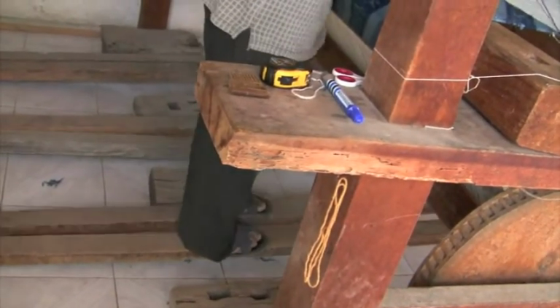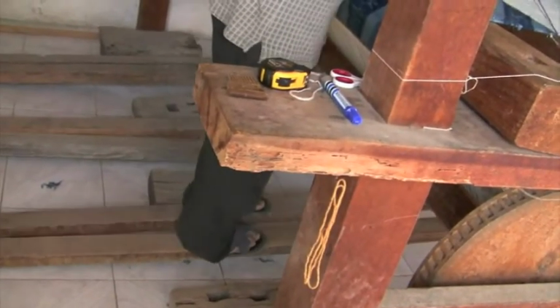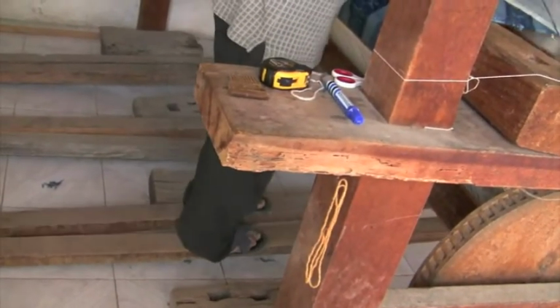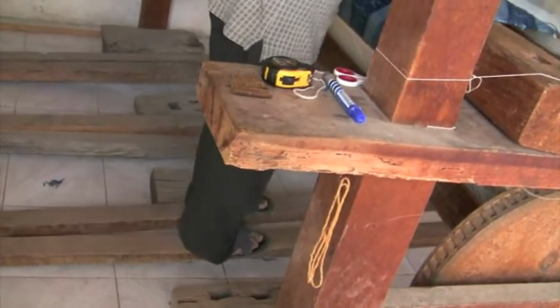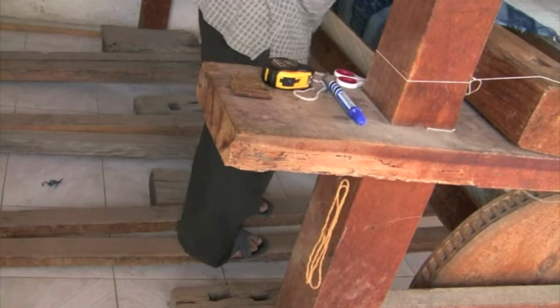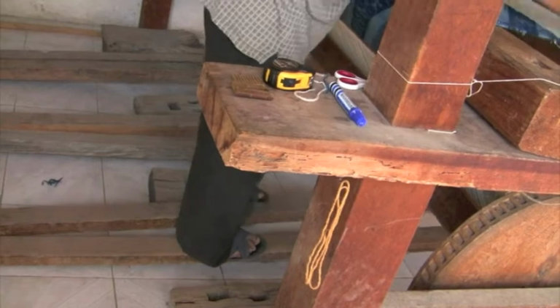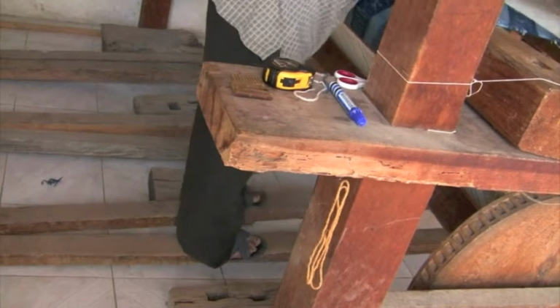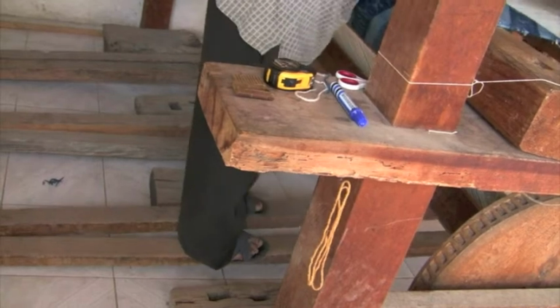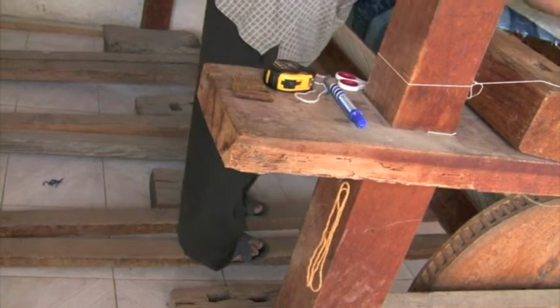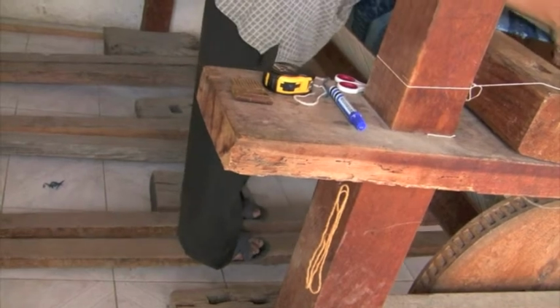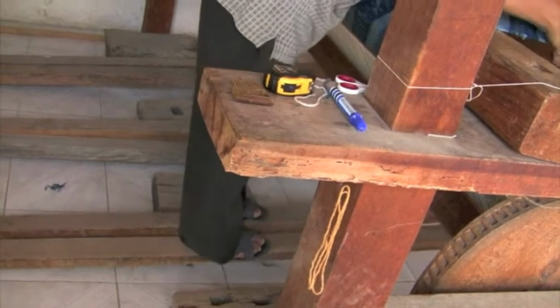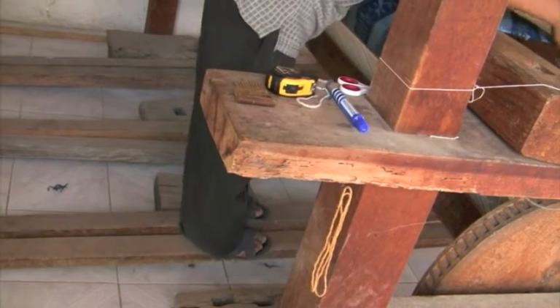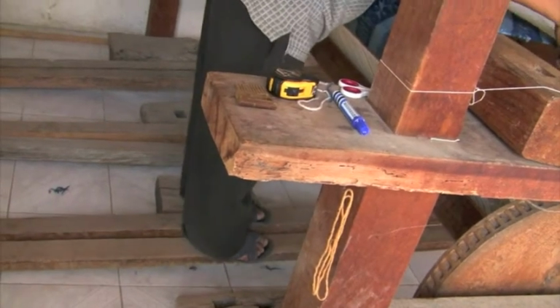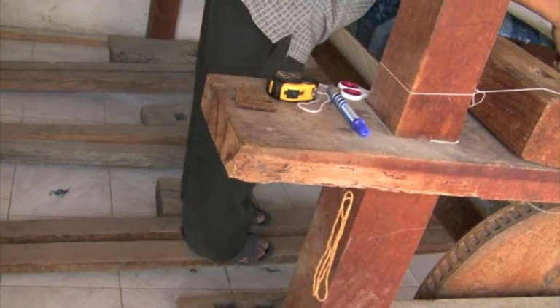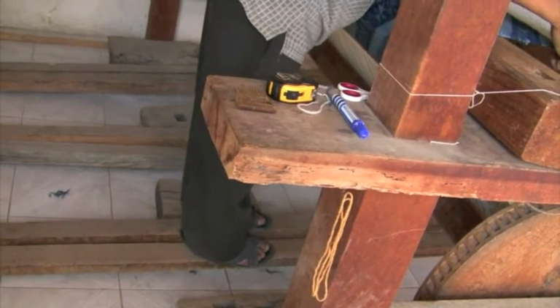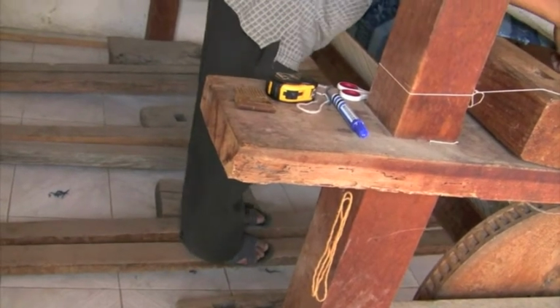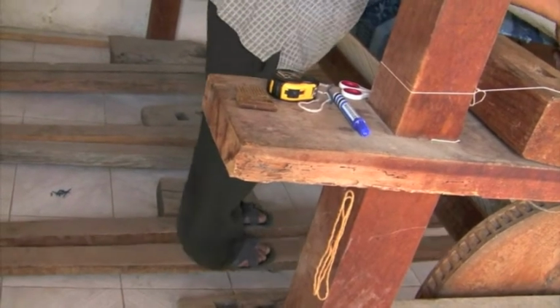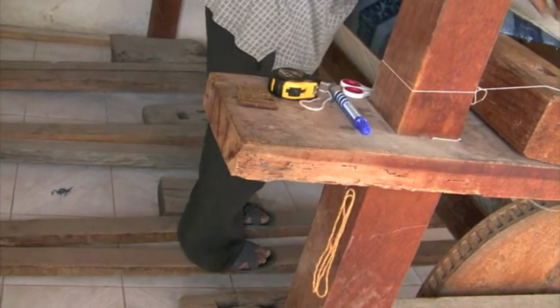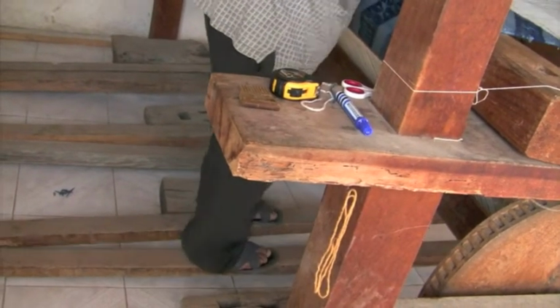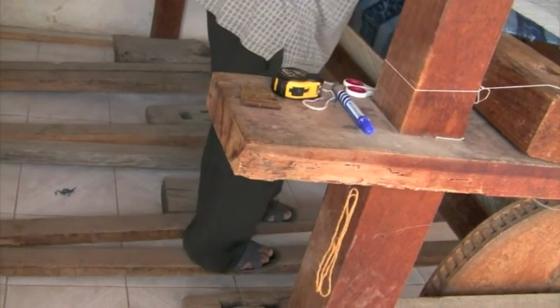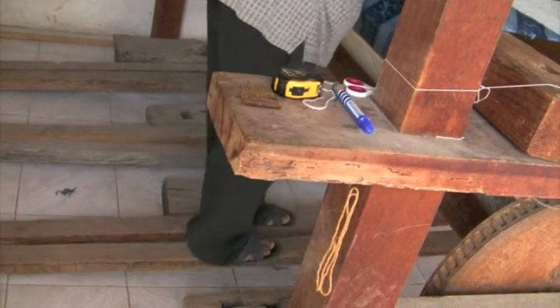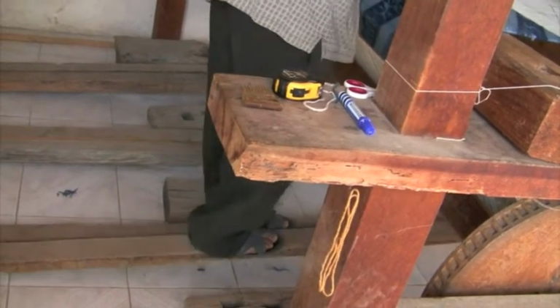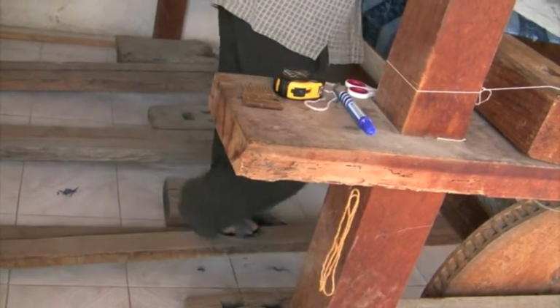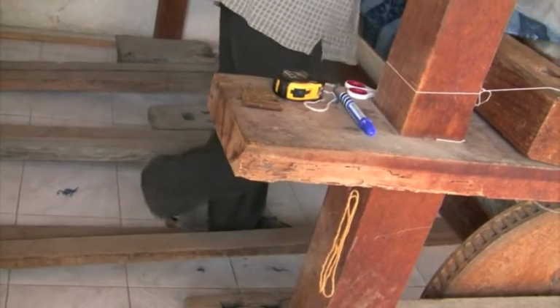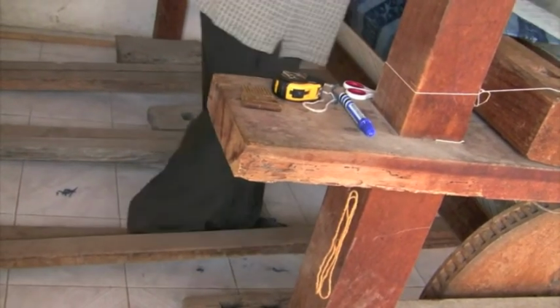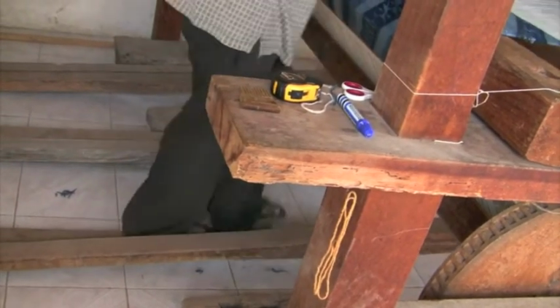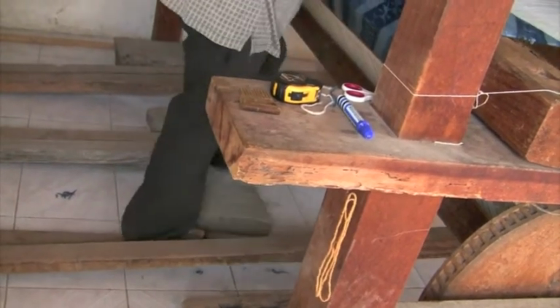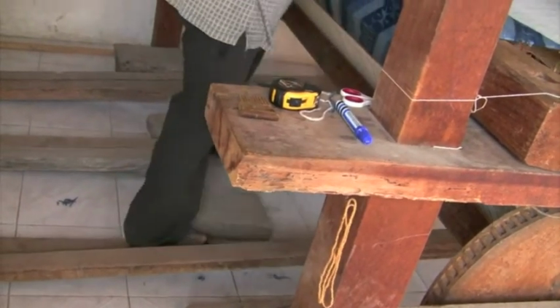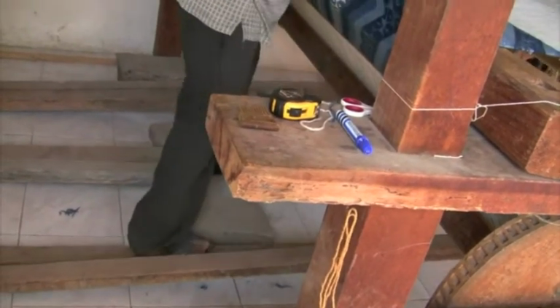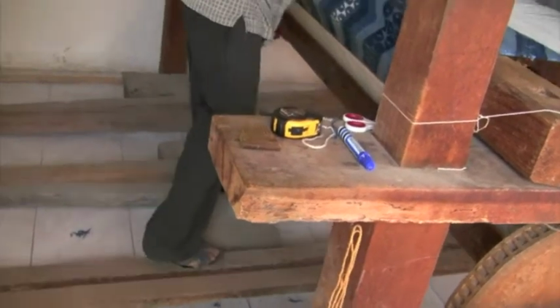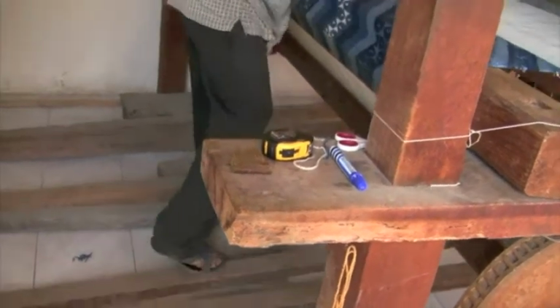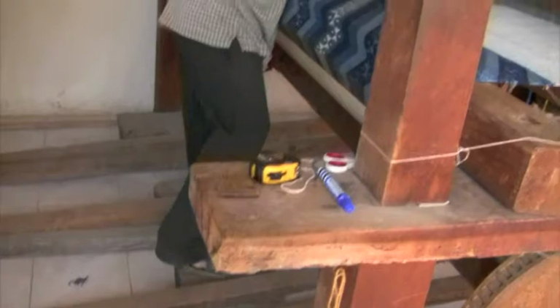When a weaving is completed on the loom, there are still a few more steps to do before it is a finished piece.